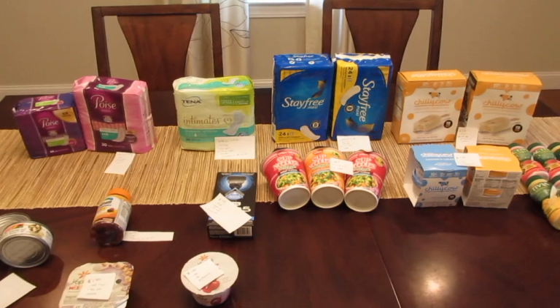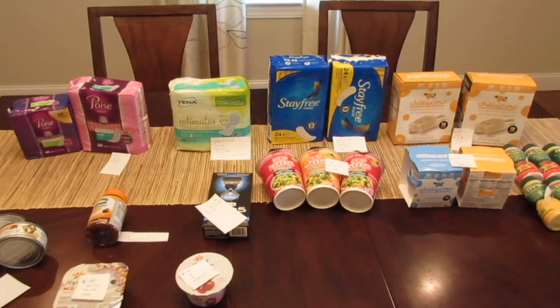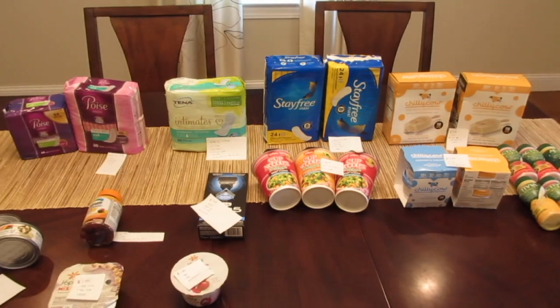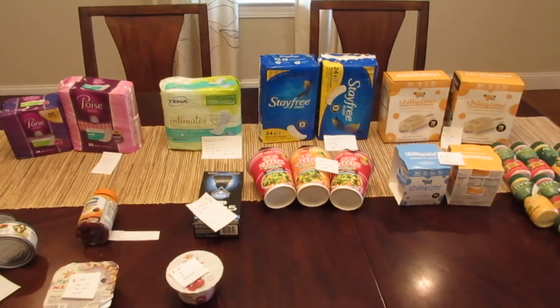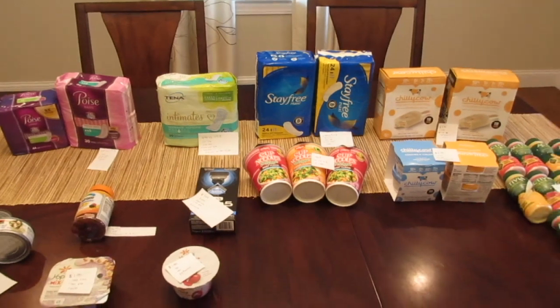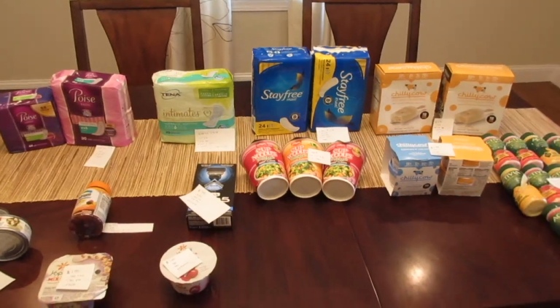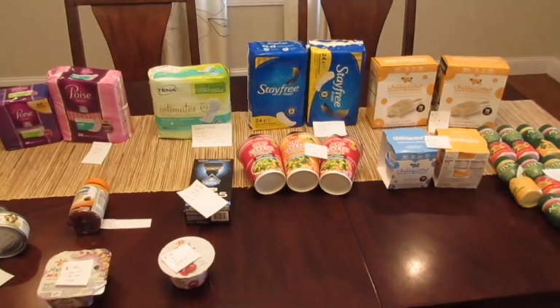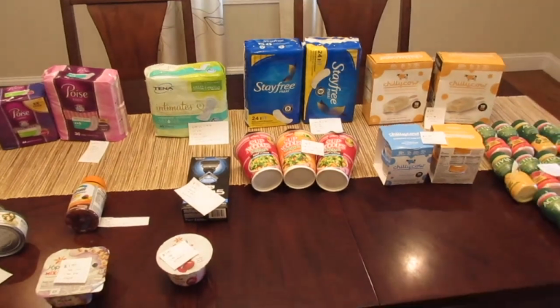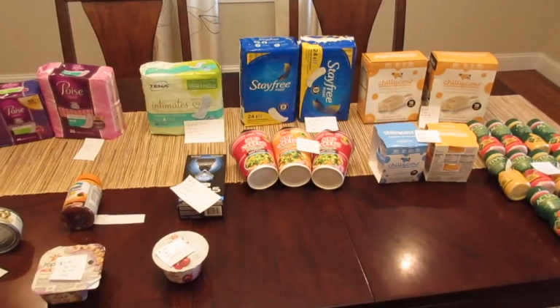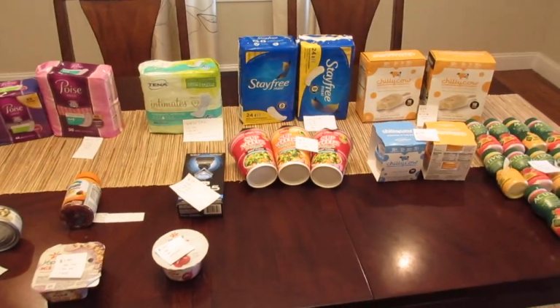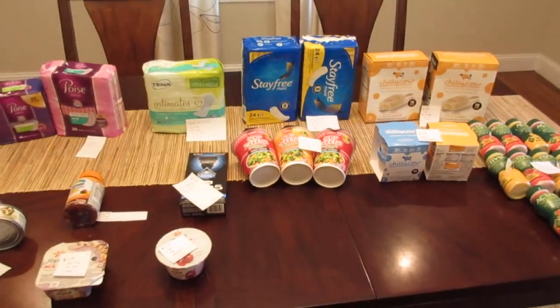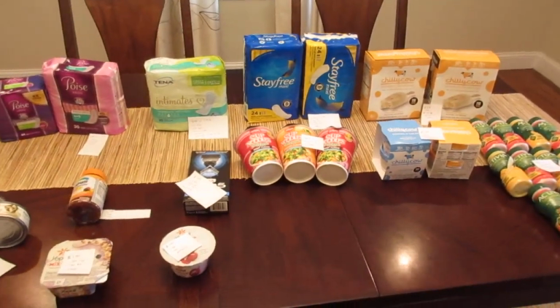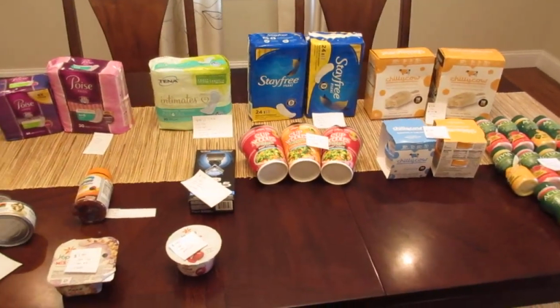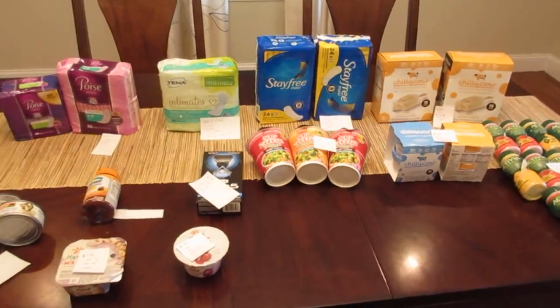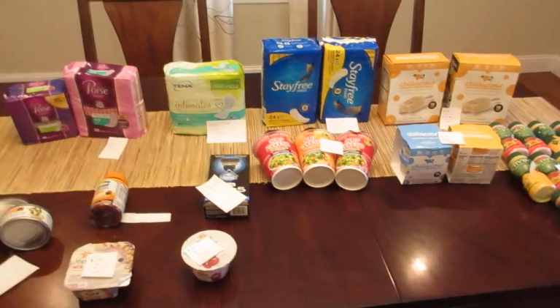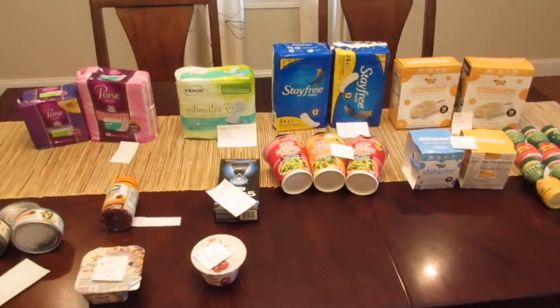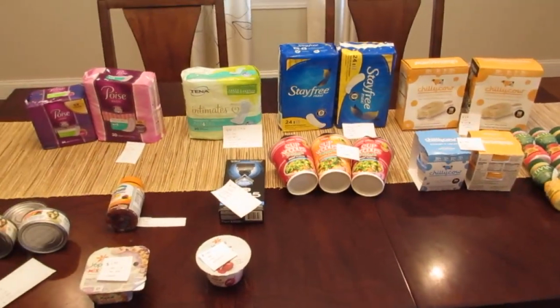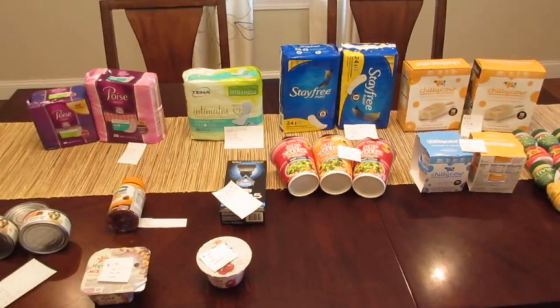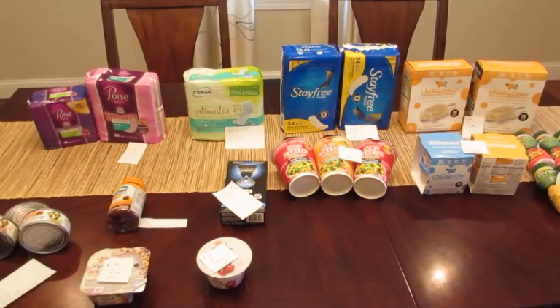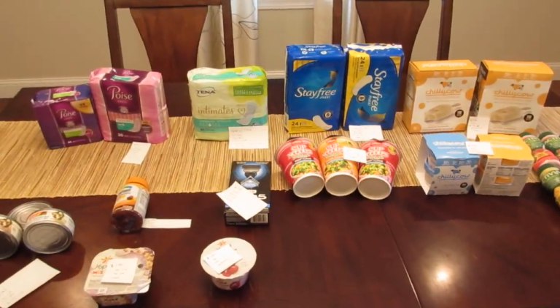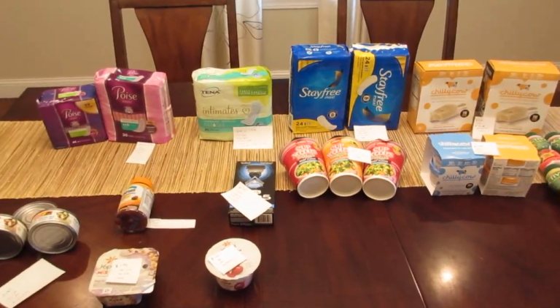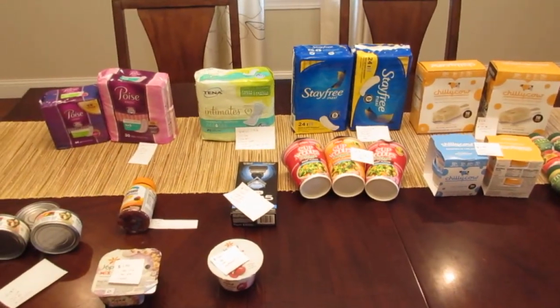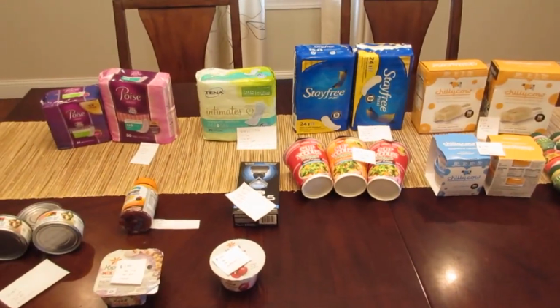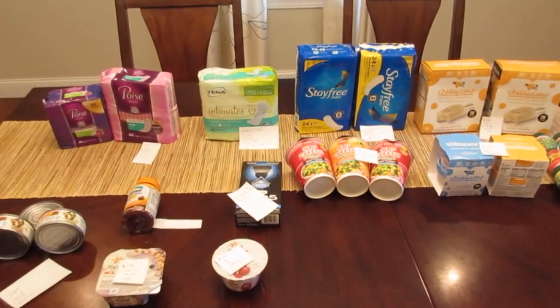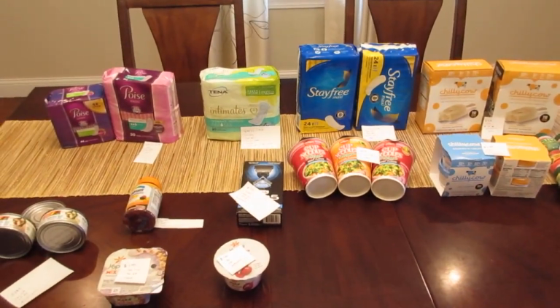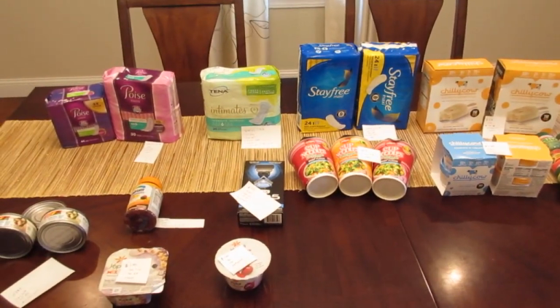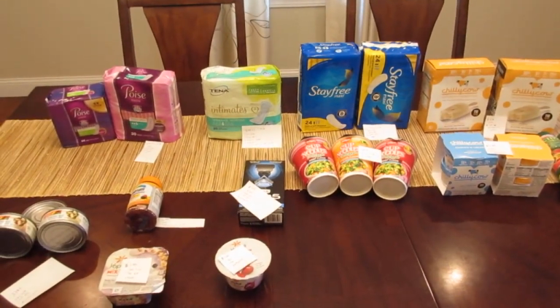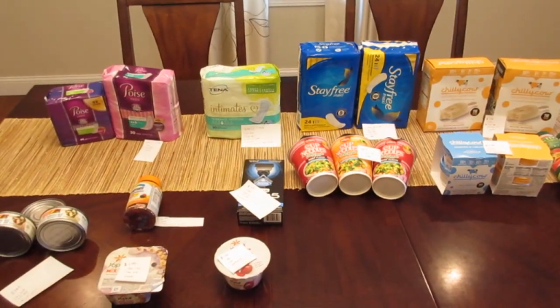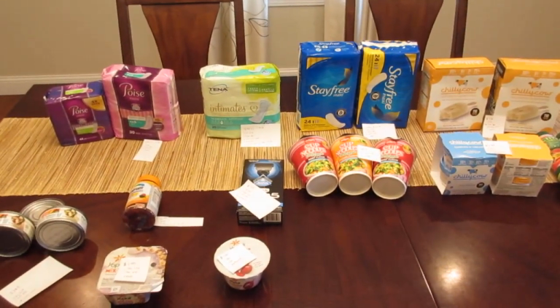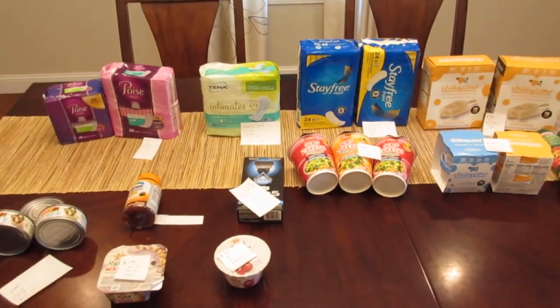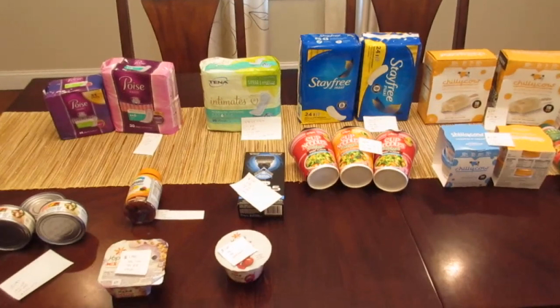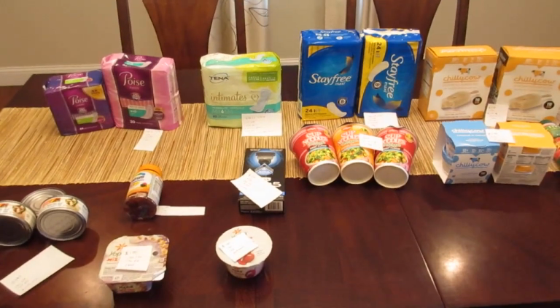Hey, welcome back. It's Lisa and I have the ShopRite deals for the week of June 3rd.